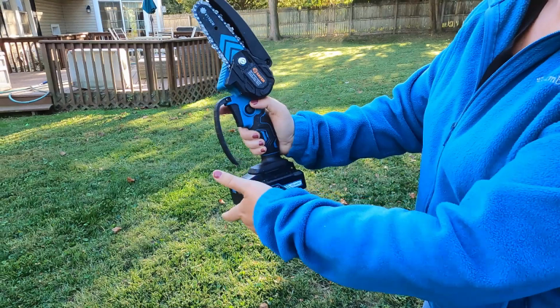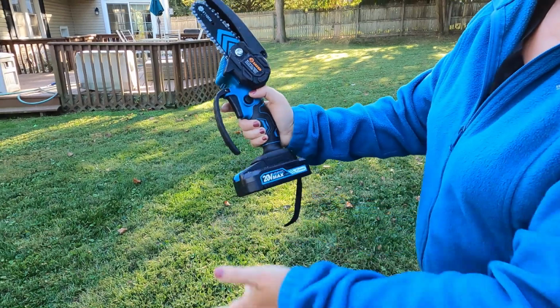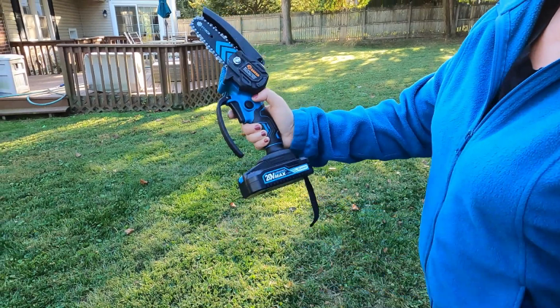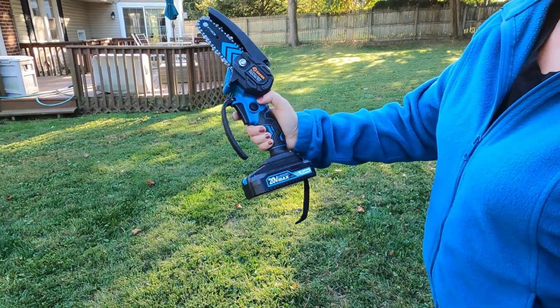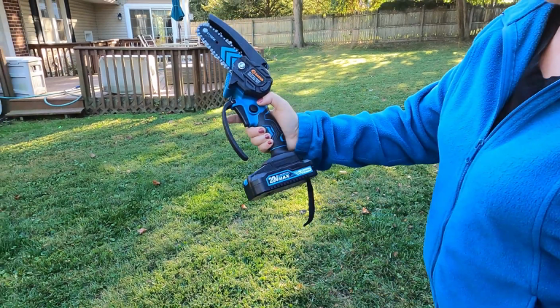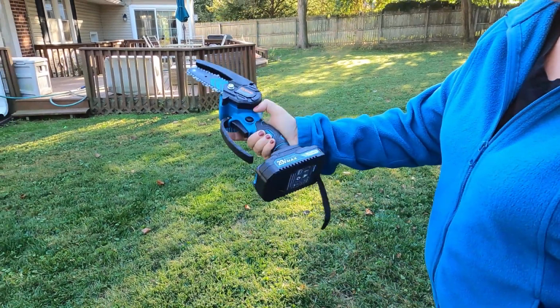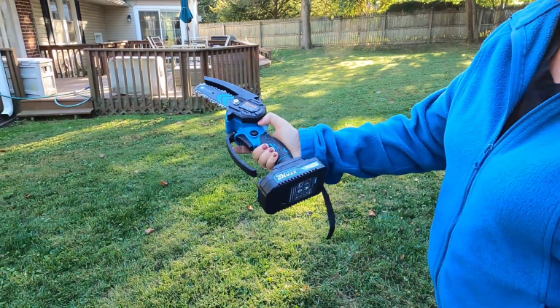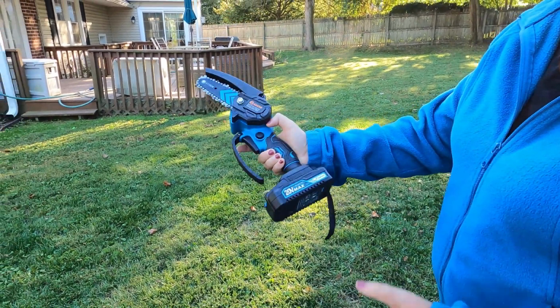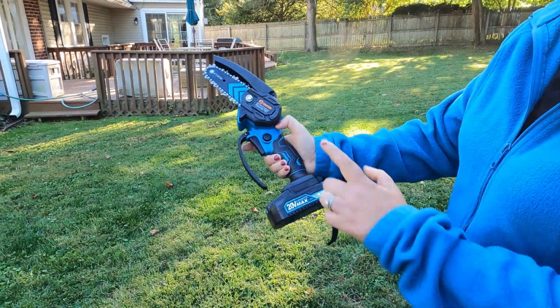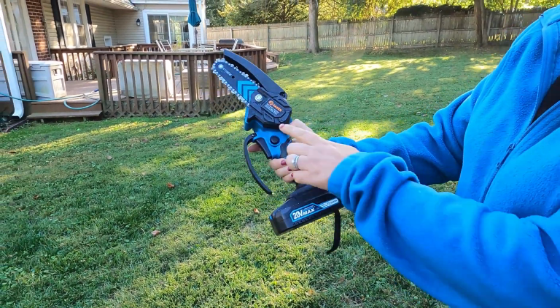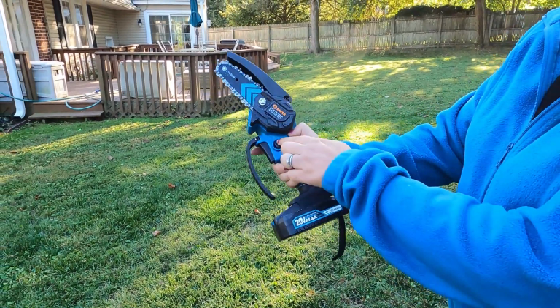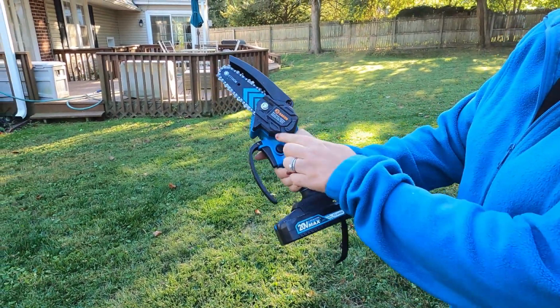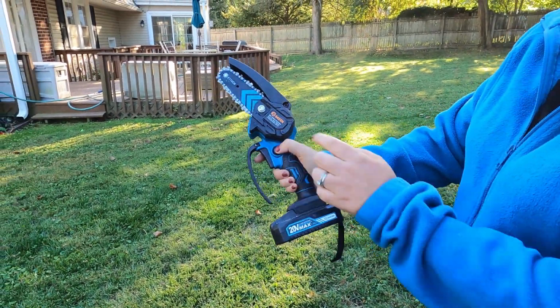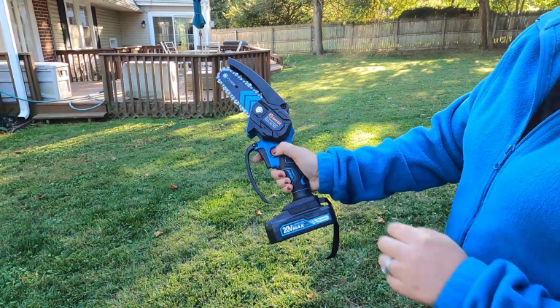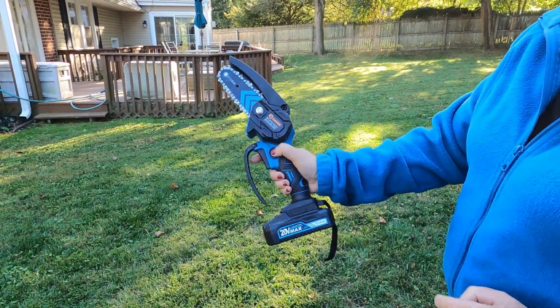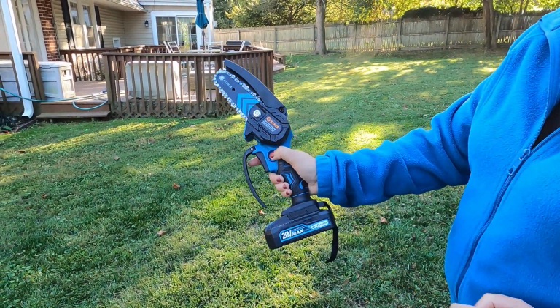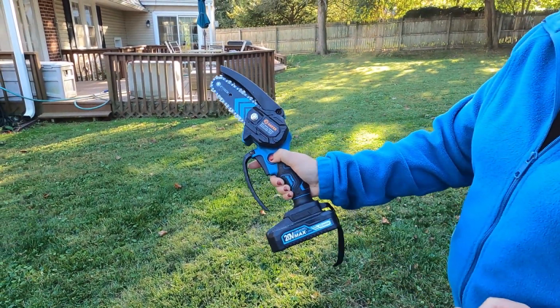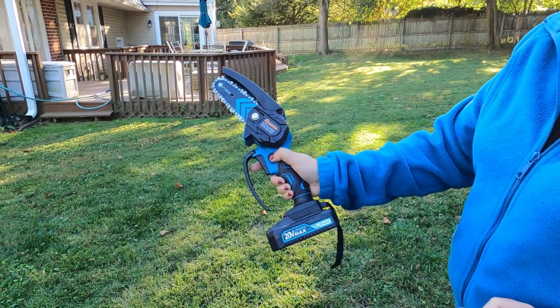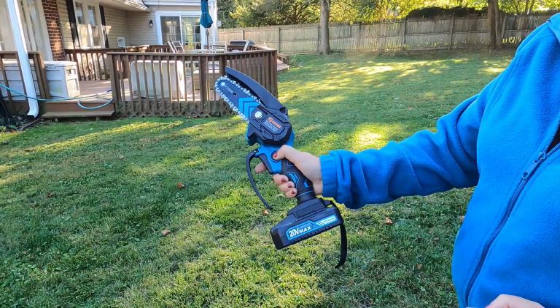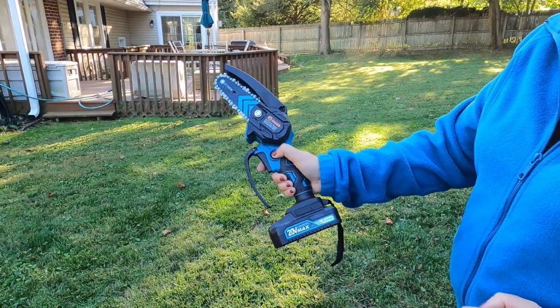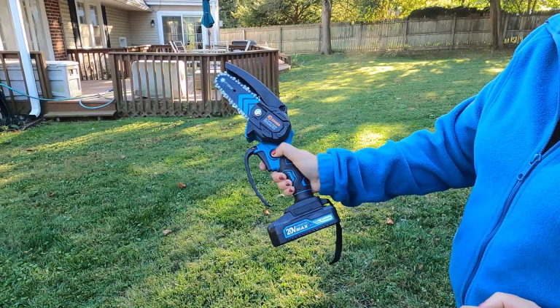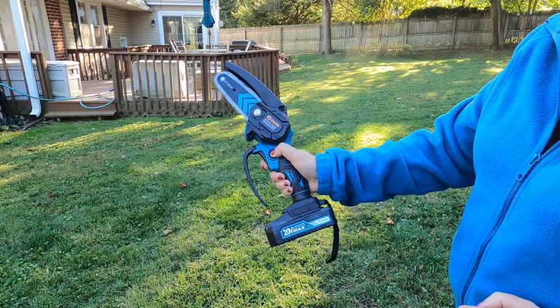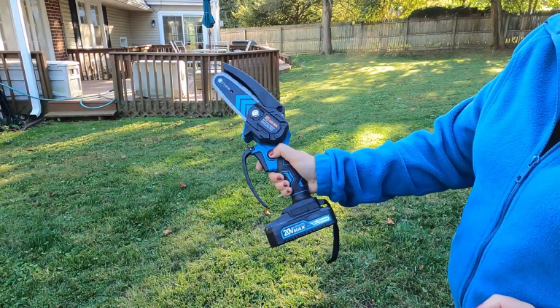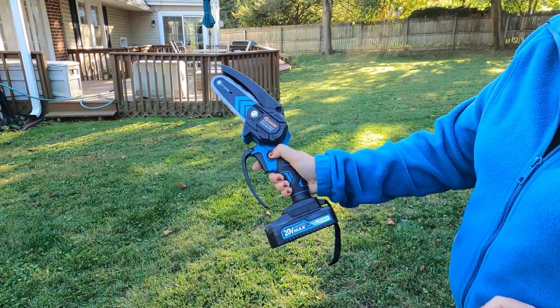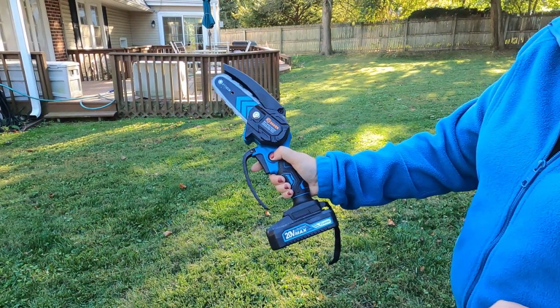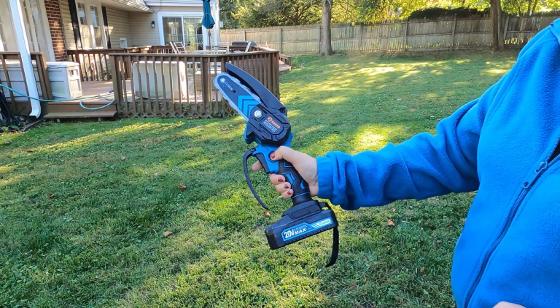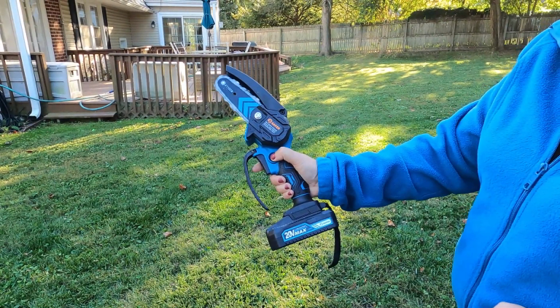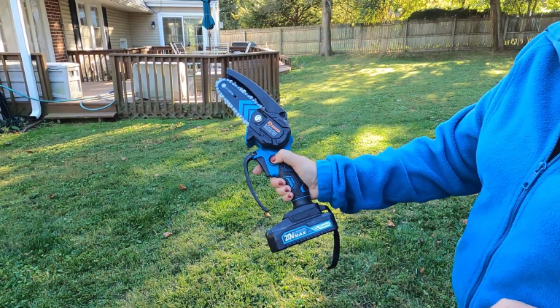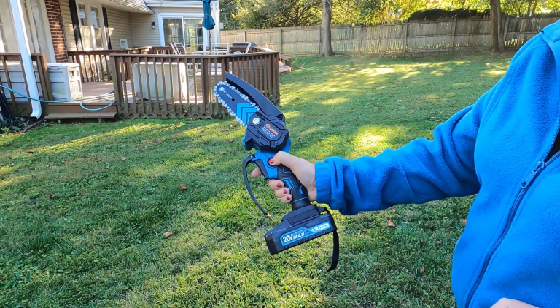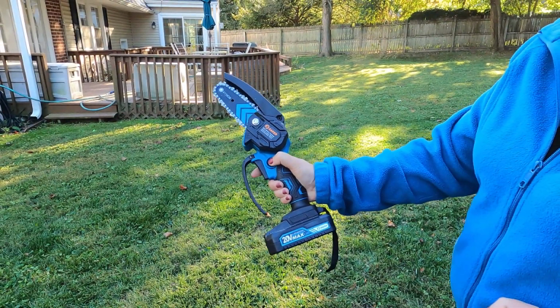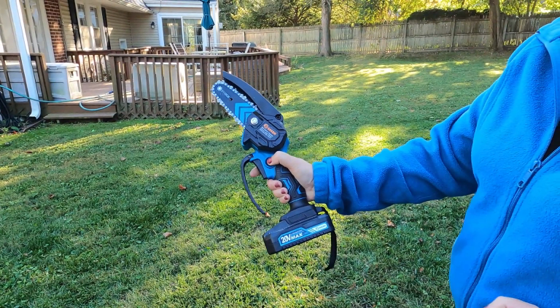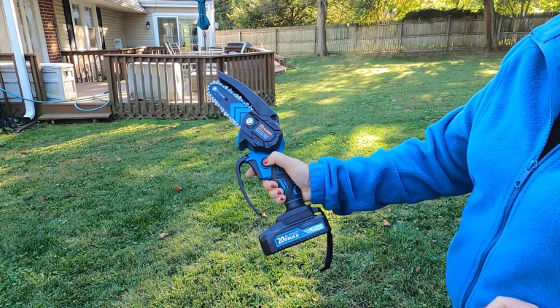The battery is now in place. I'm going to press this button and then deploy the trigger to start the saw.